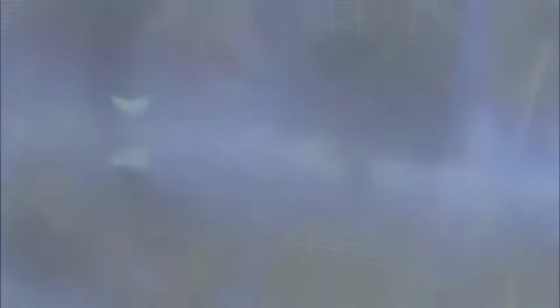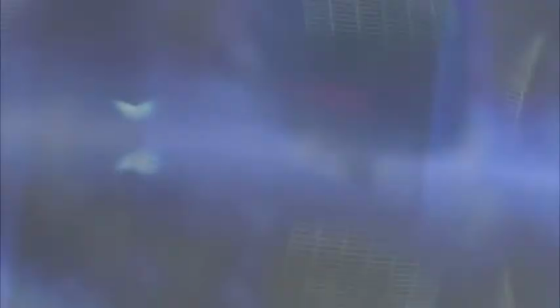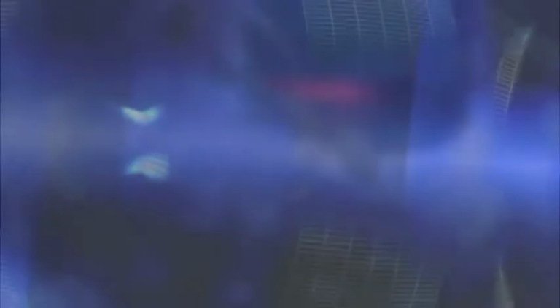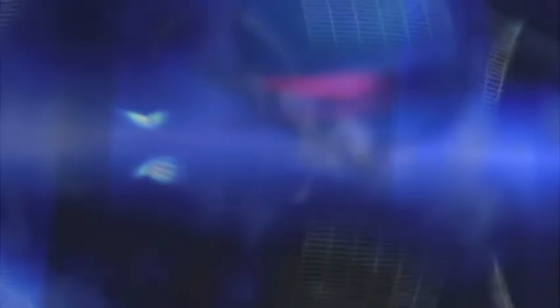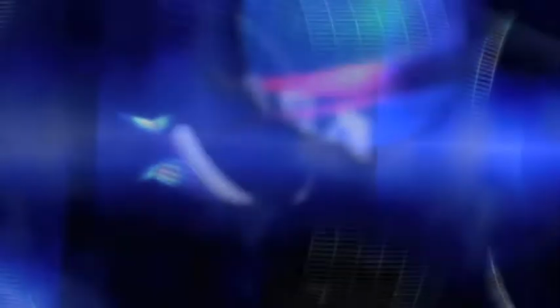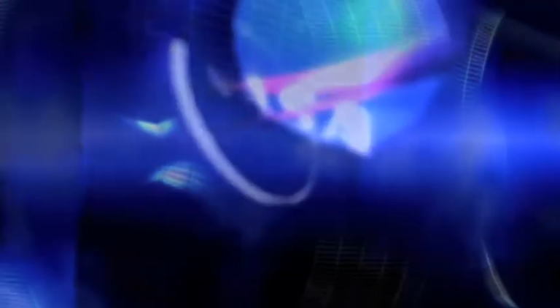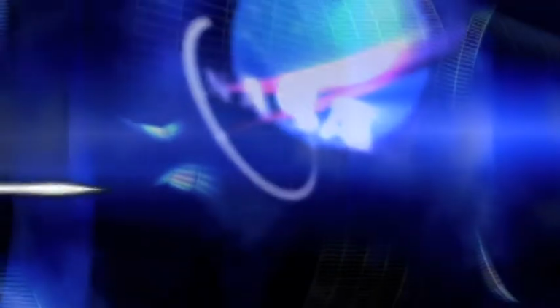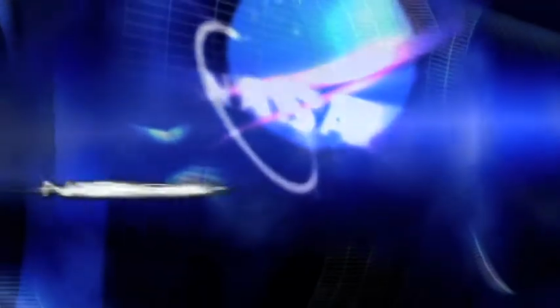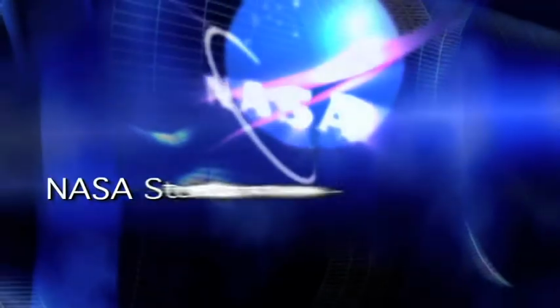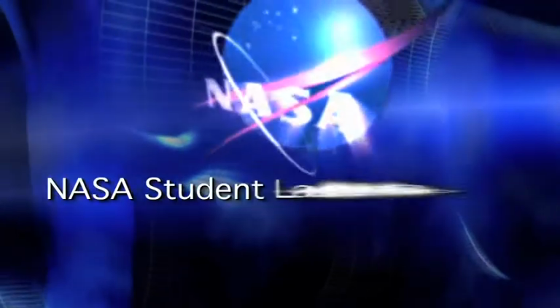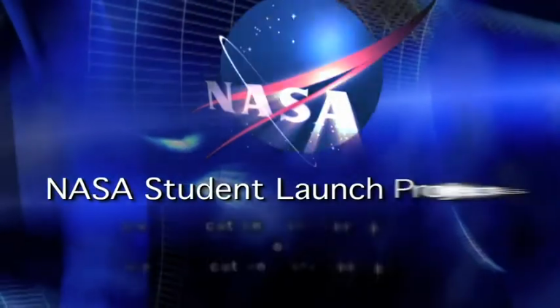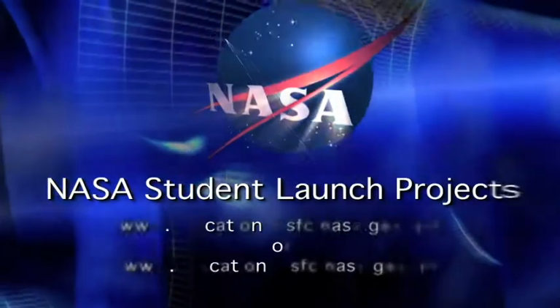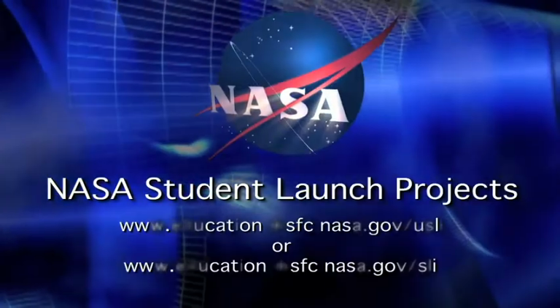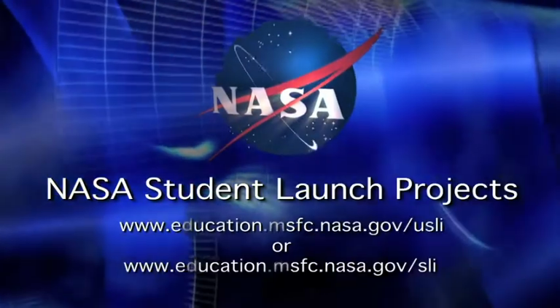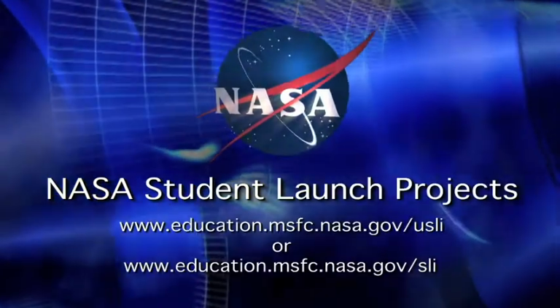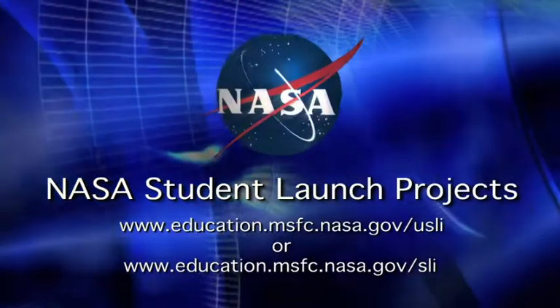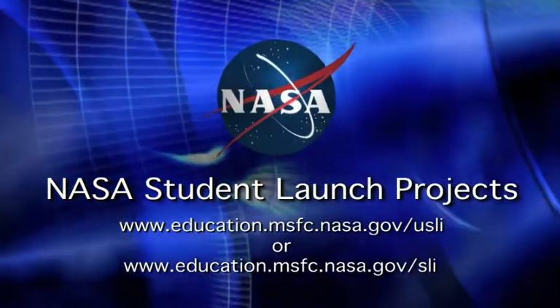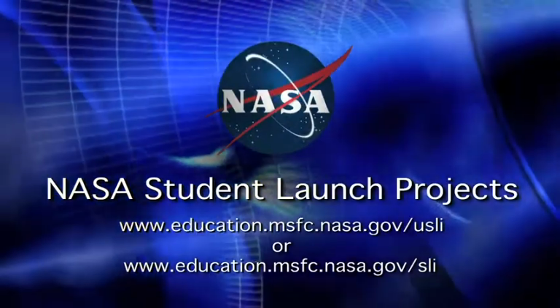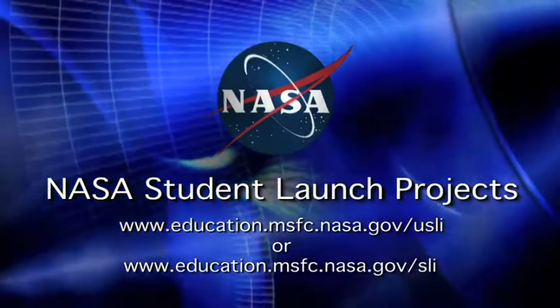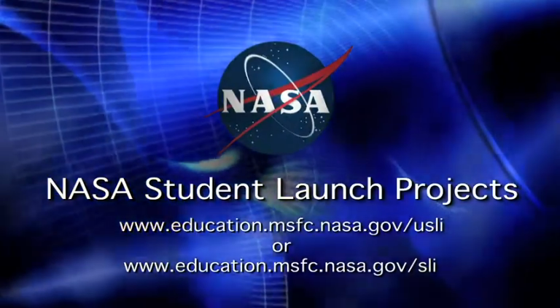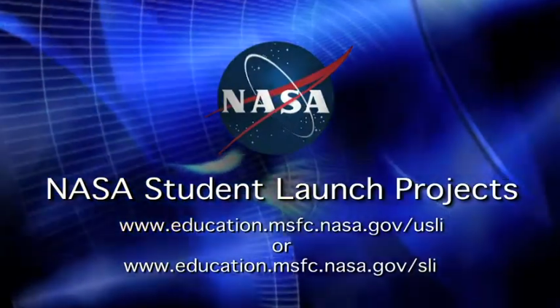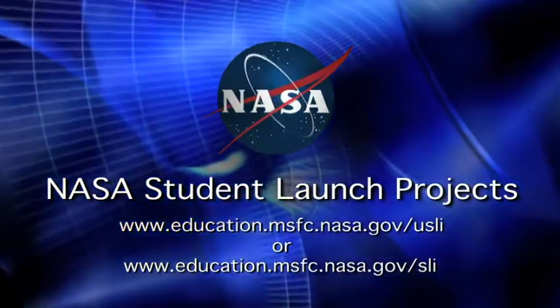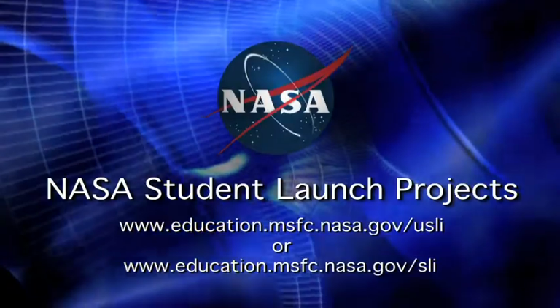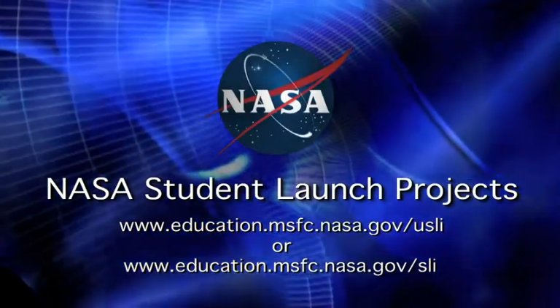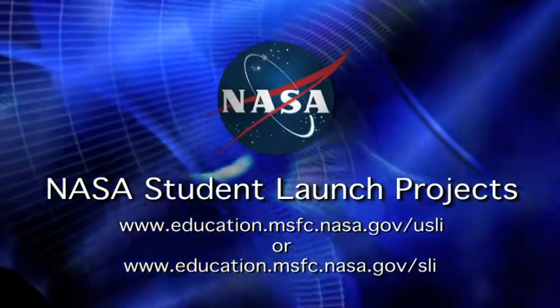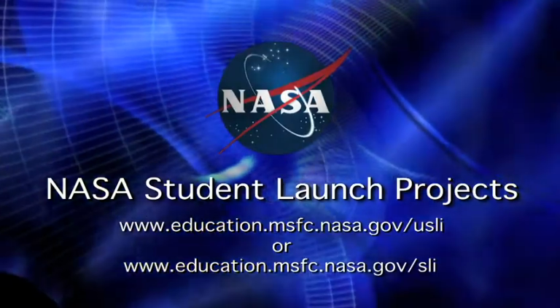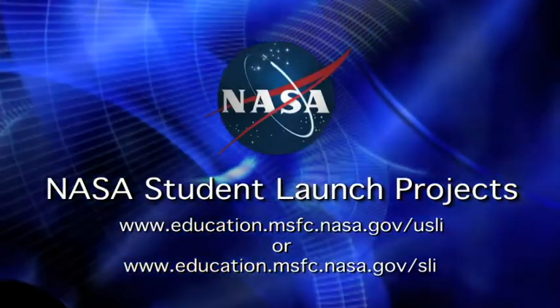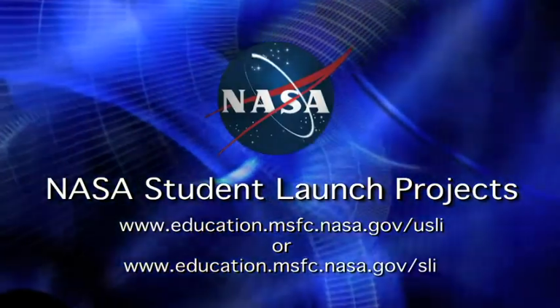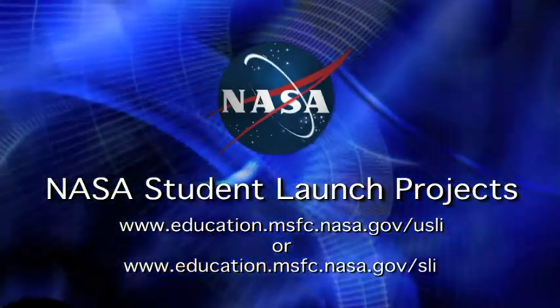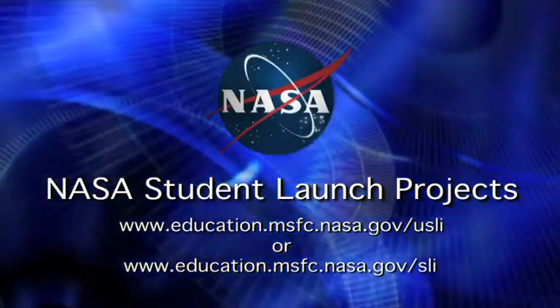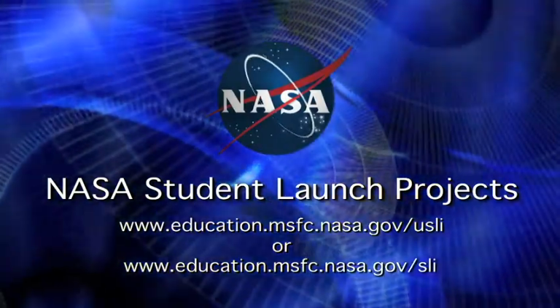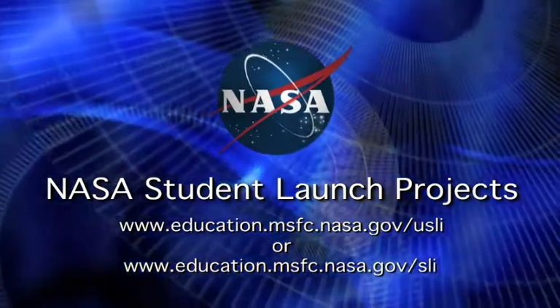For more information on NASA student launch projects, including how to qualify, visit us on the web.